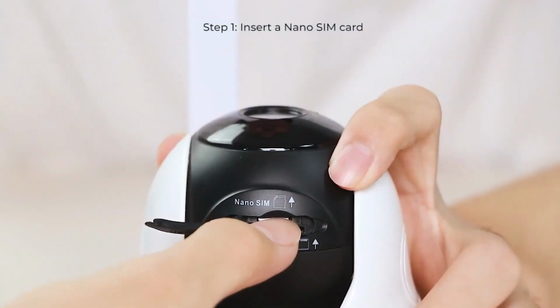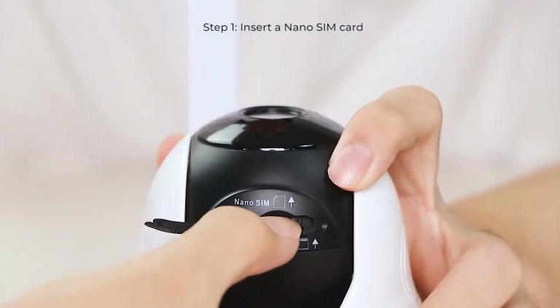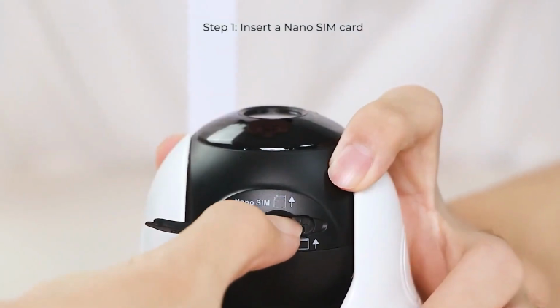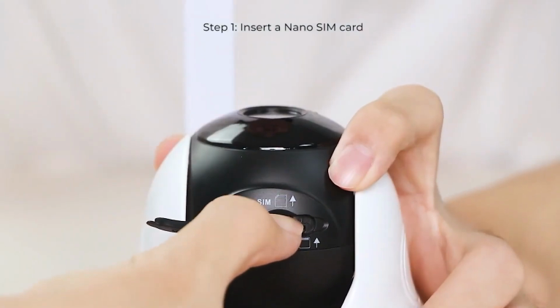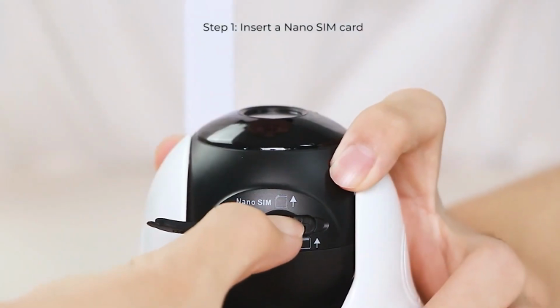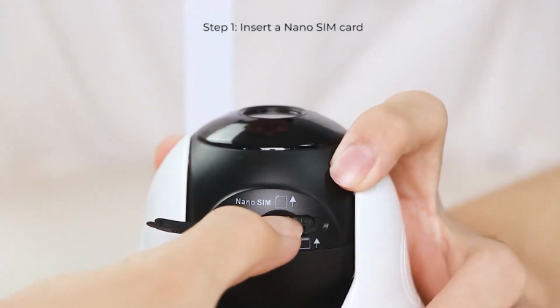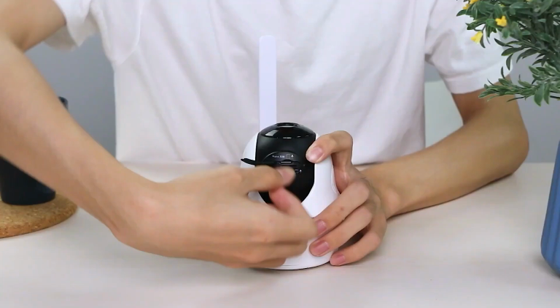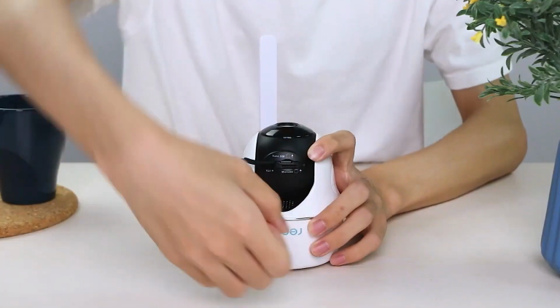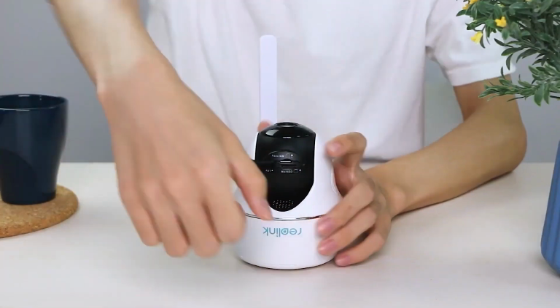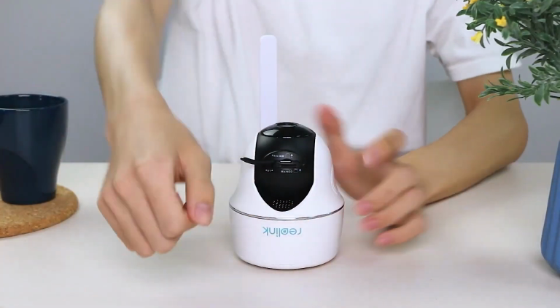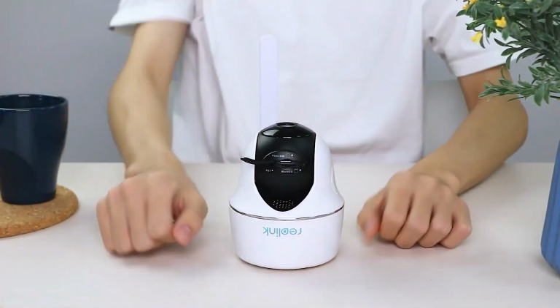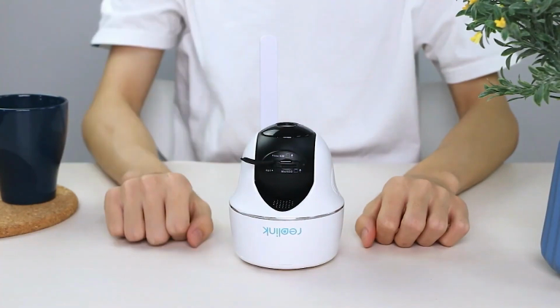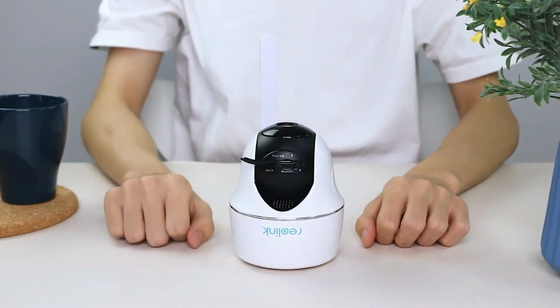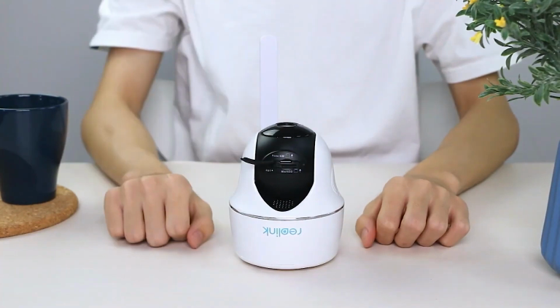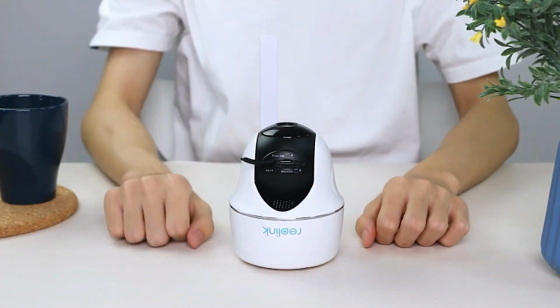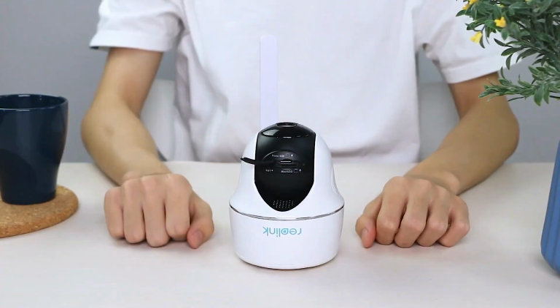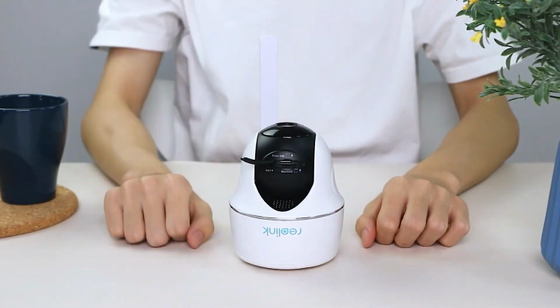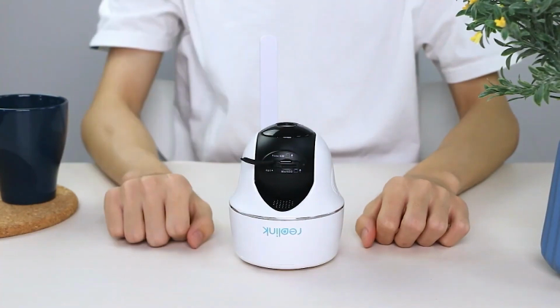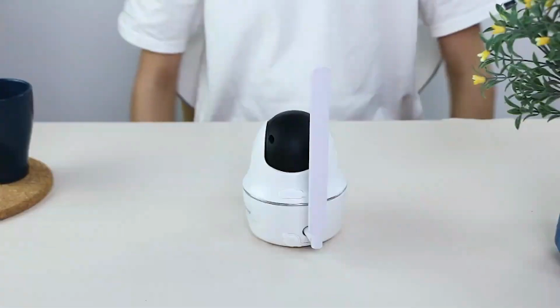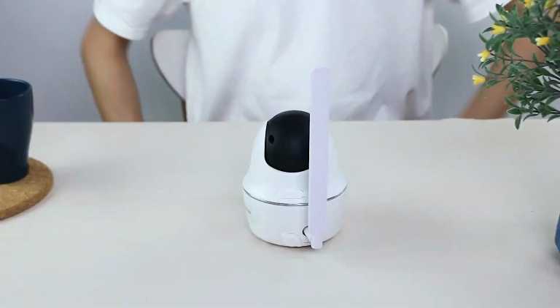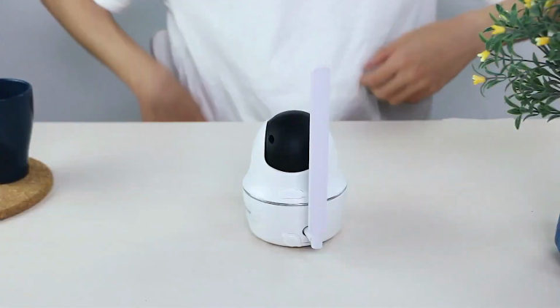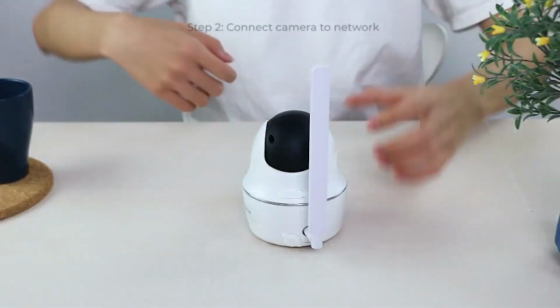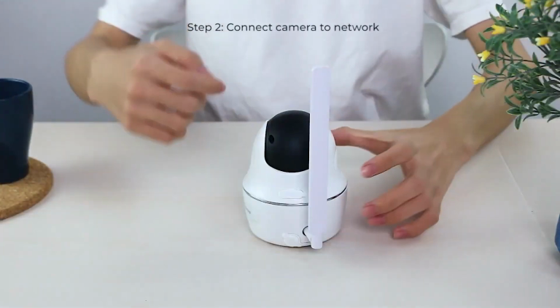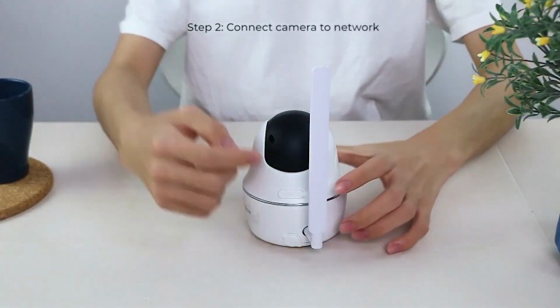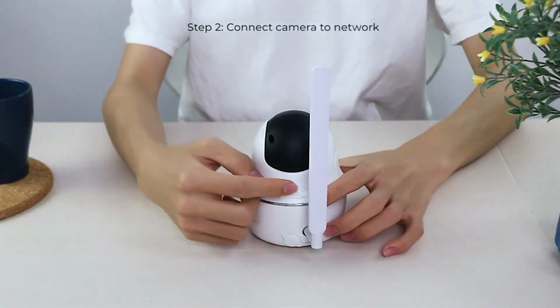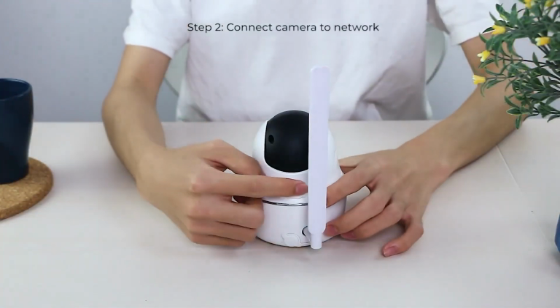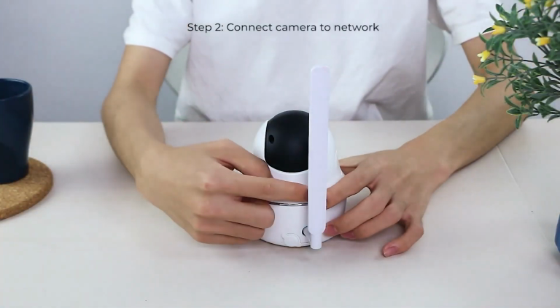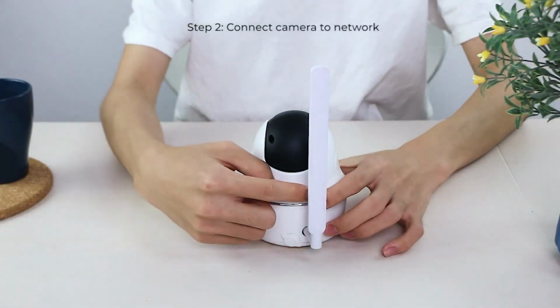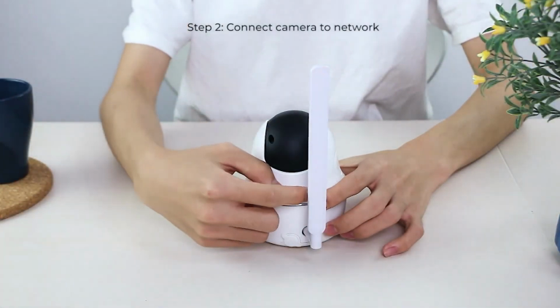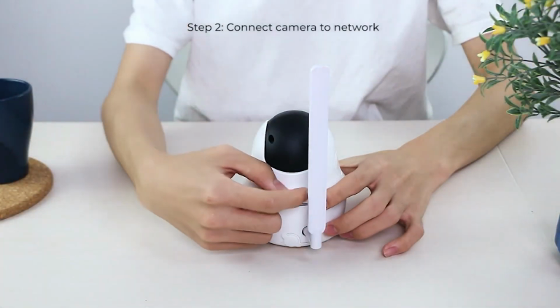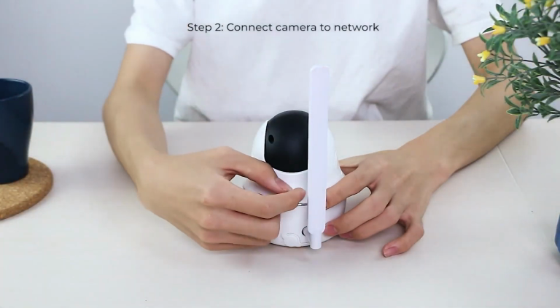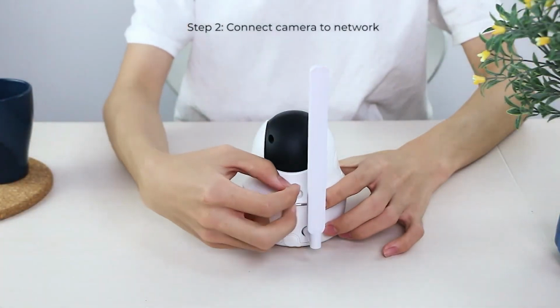Then, insert the SIM card into the camera with the gold contacts facing down. Turn the camera switch on and wait for a few seconds.